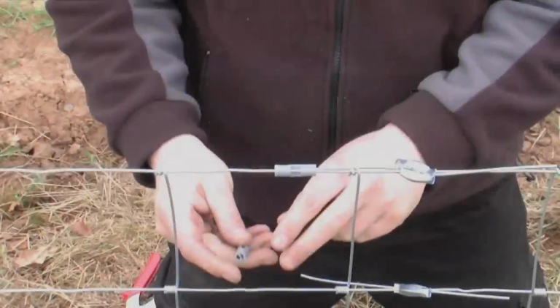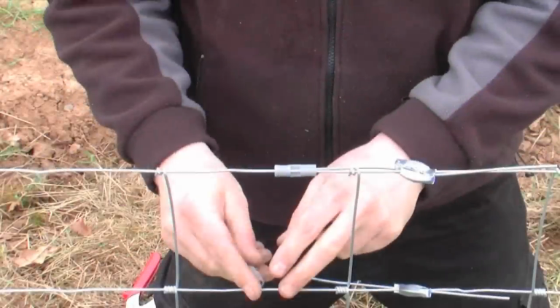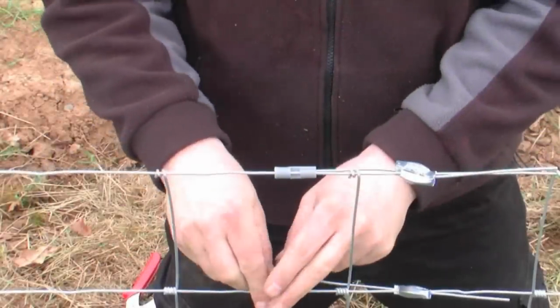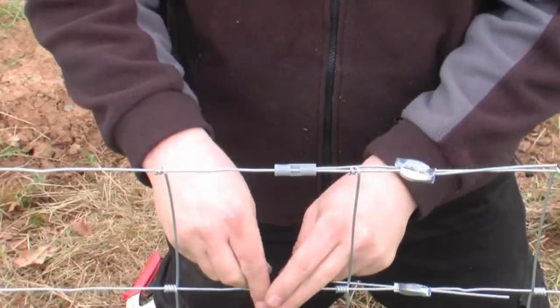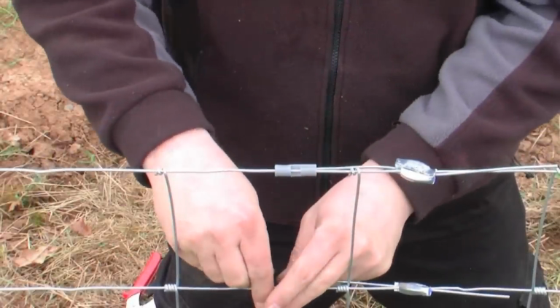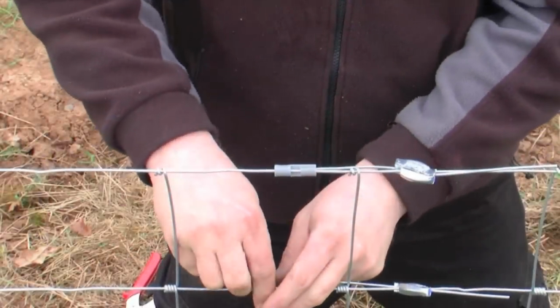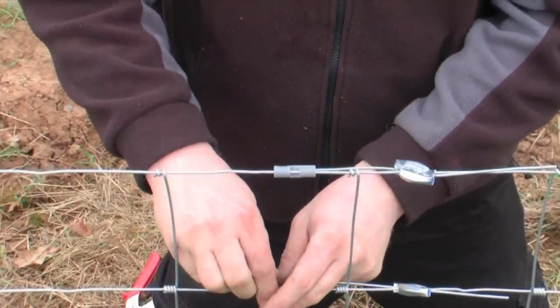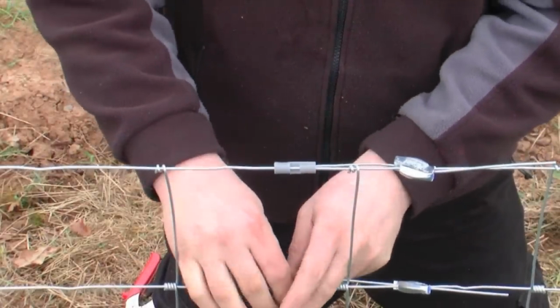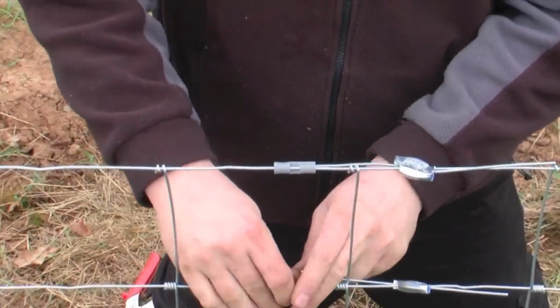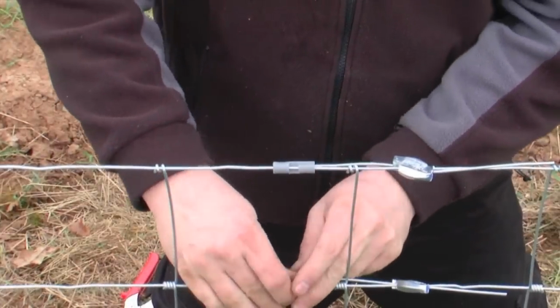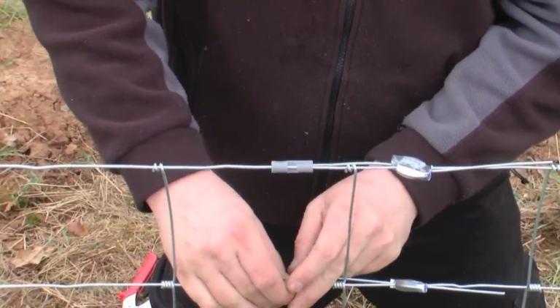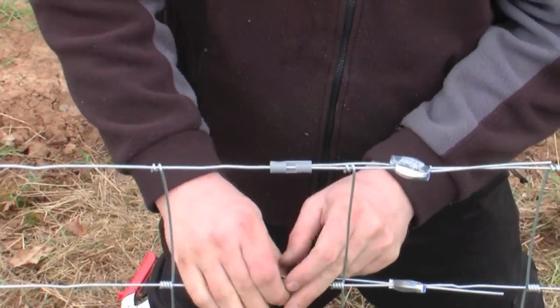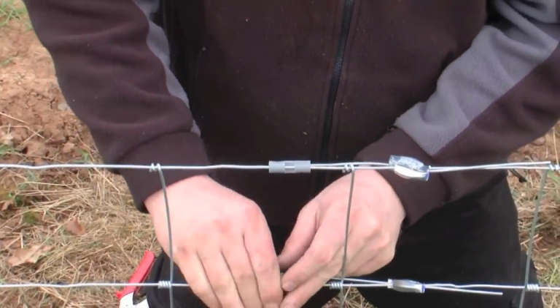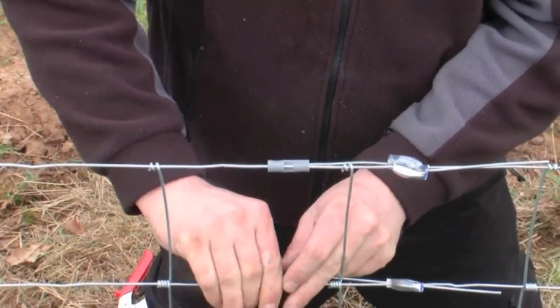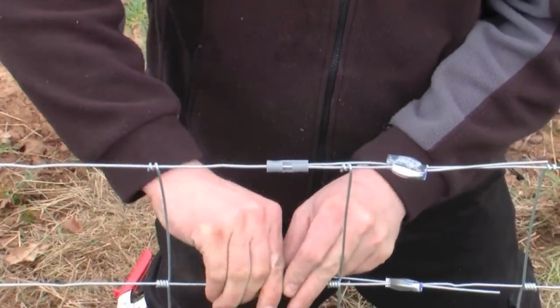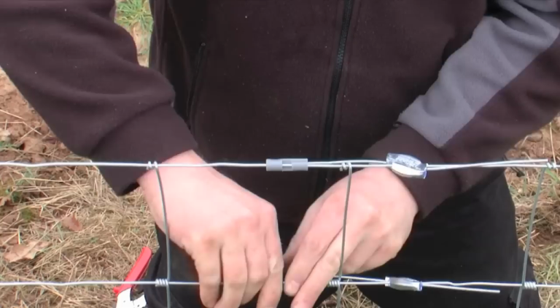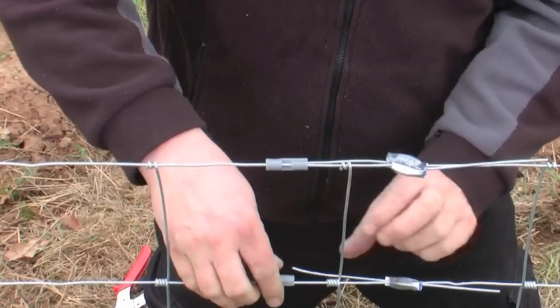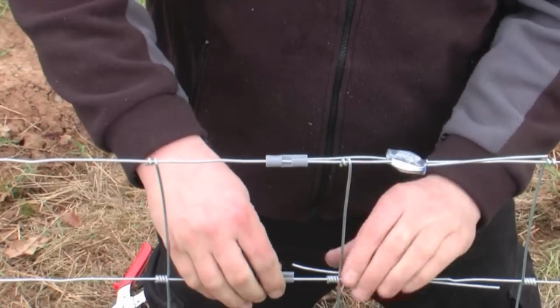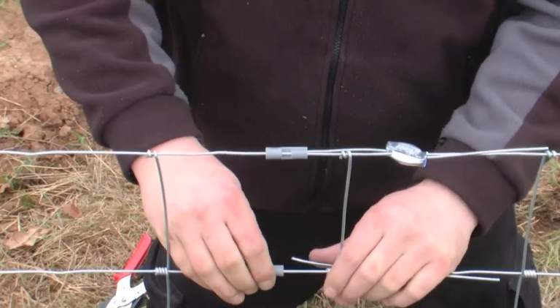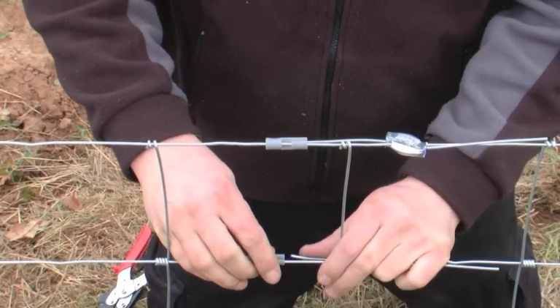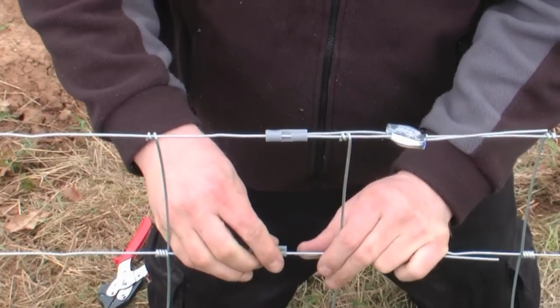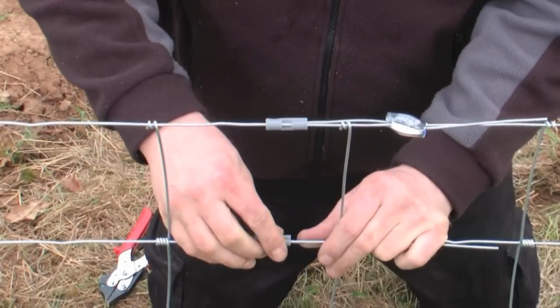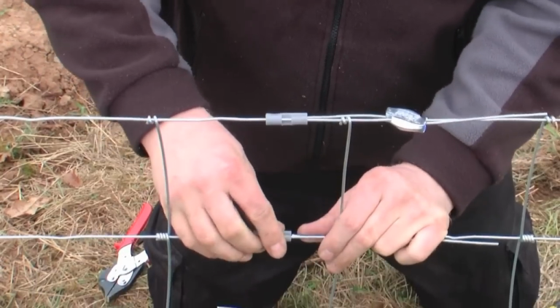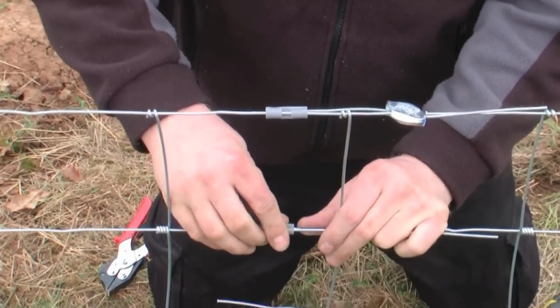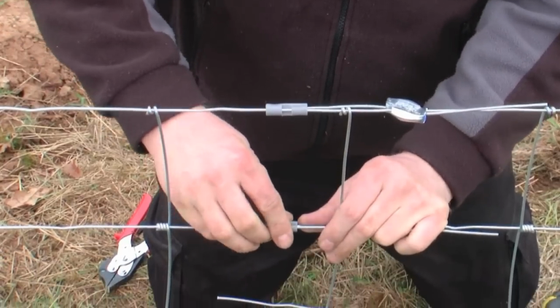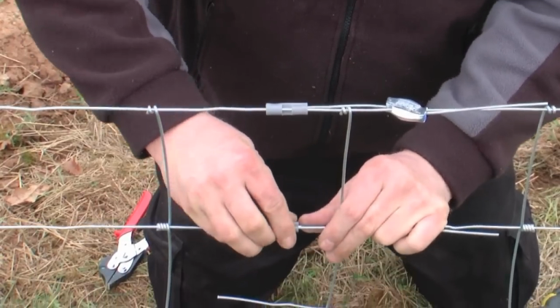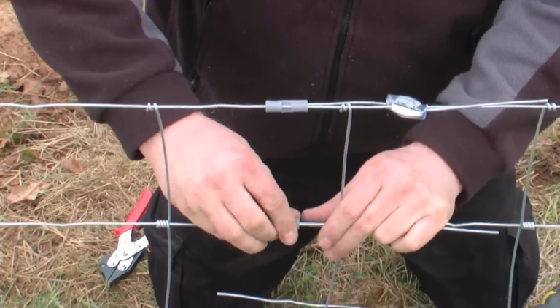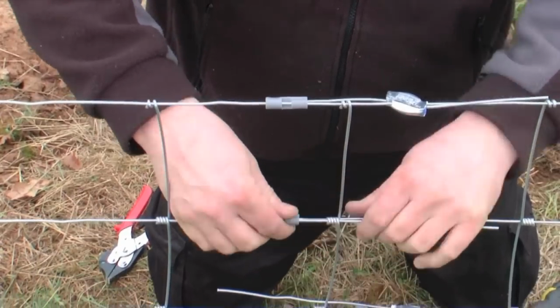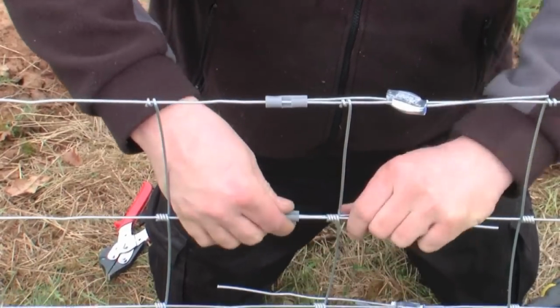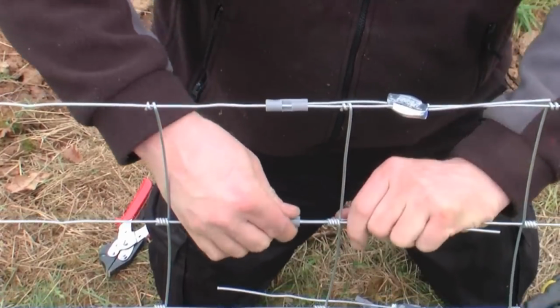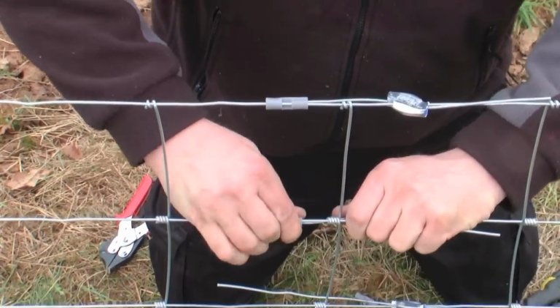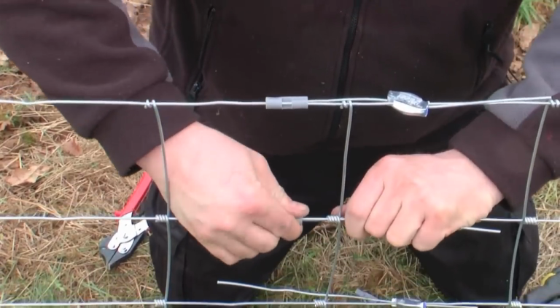The gripple twisters are then inserted. These allow the fence line to be re-tensioned and also make the sharp edges safe.